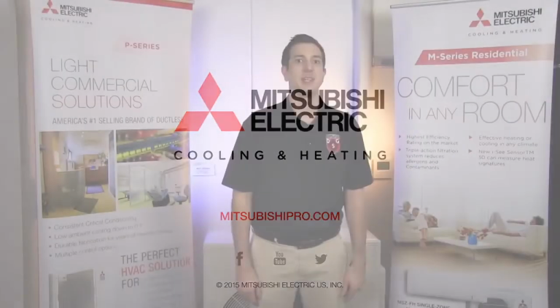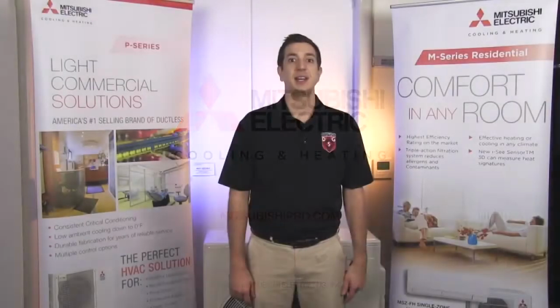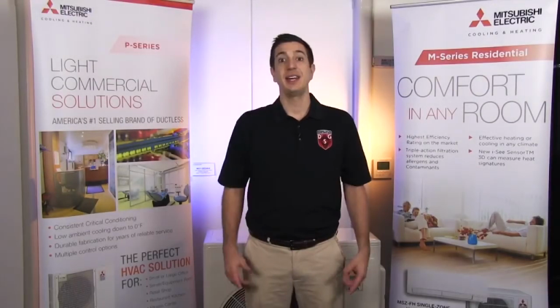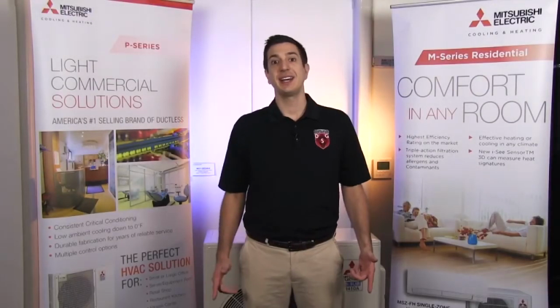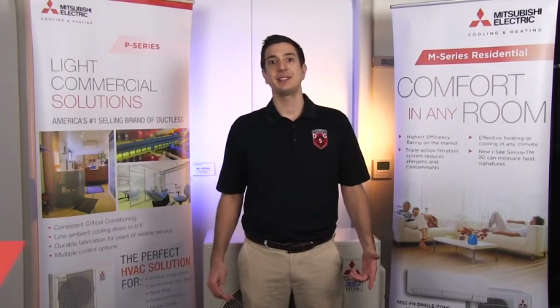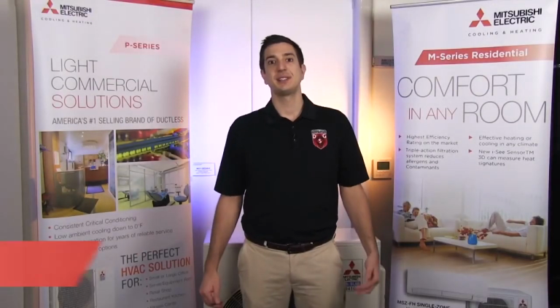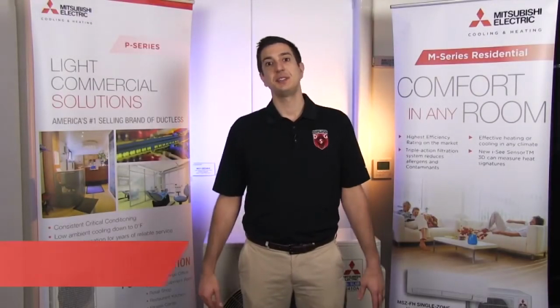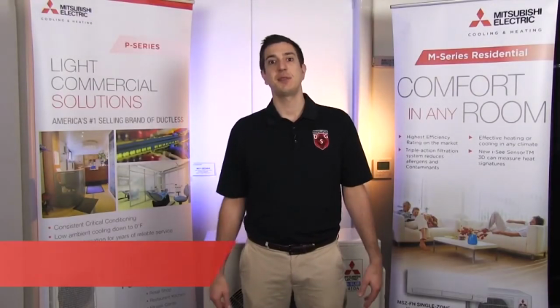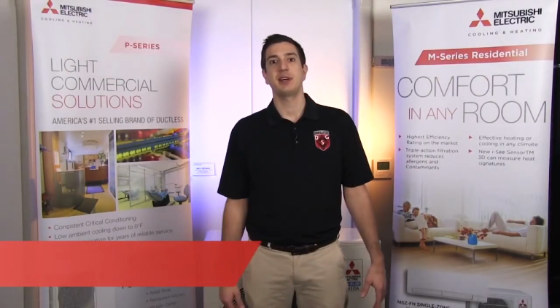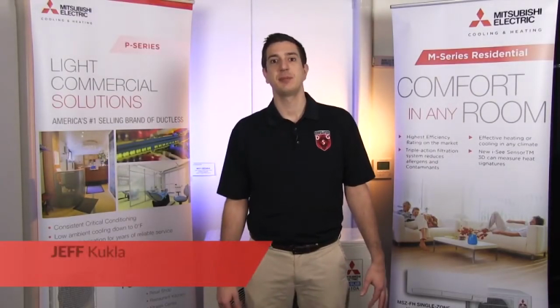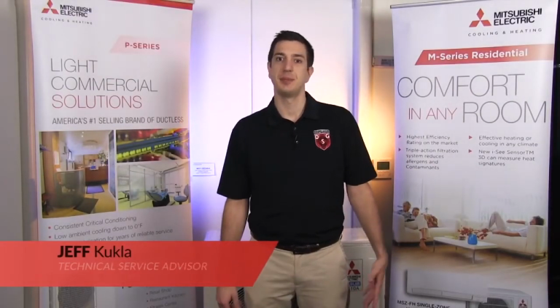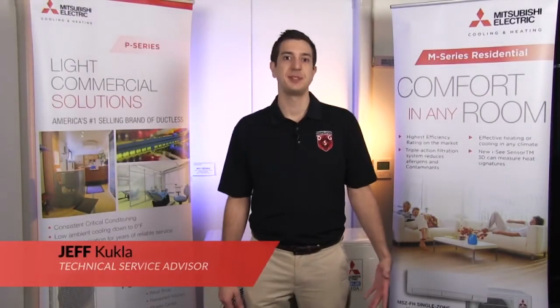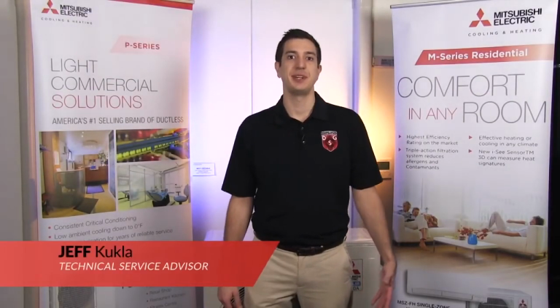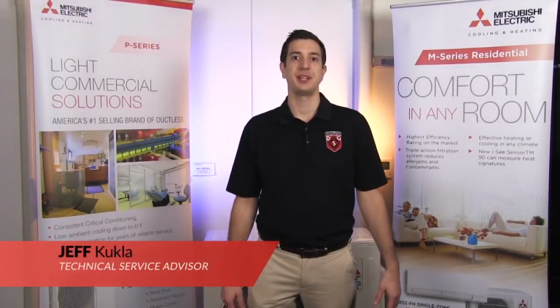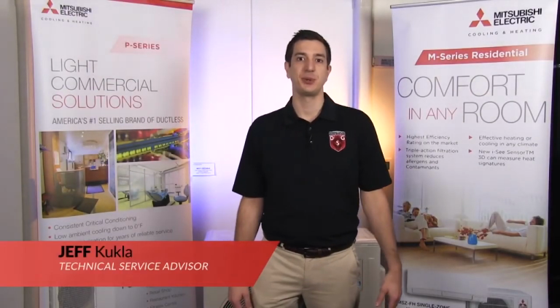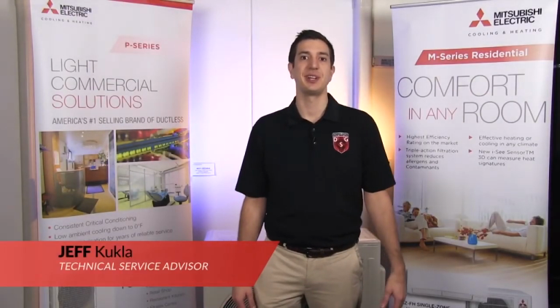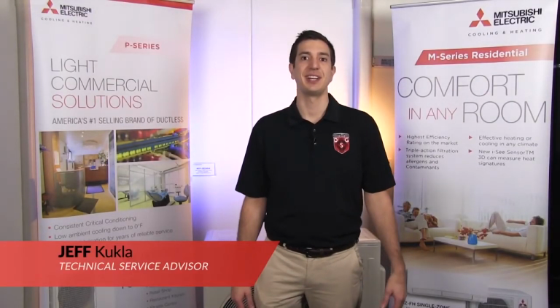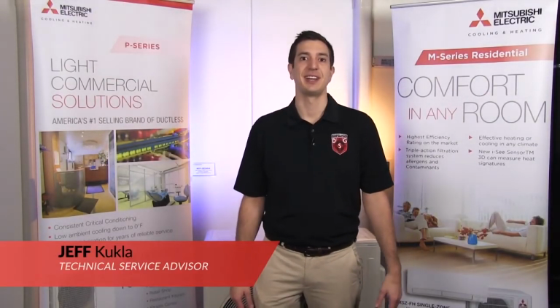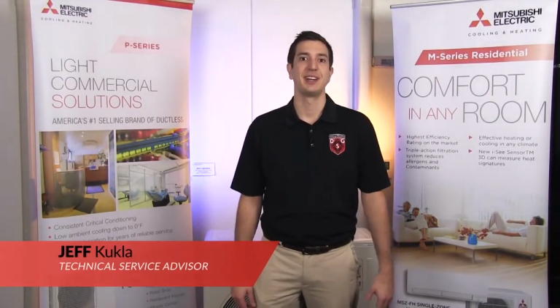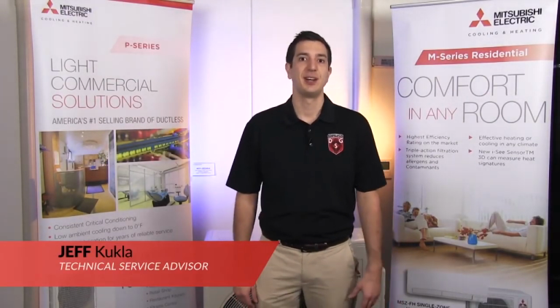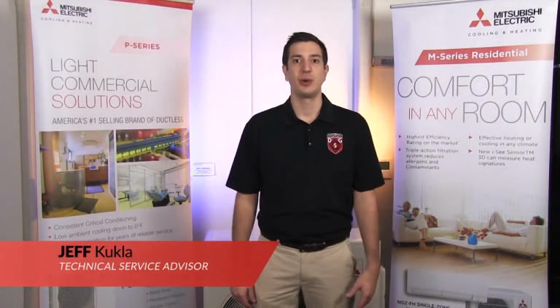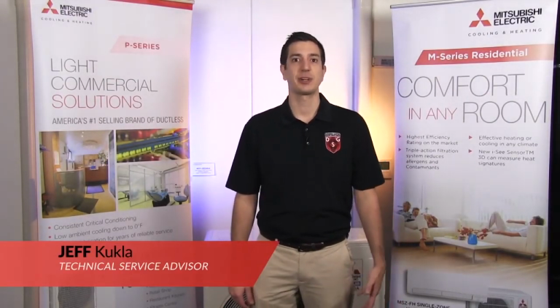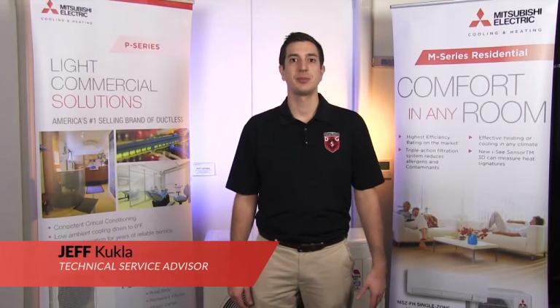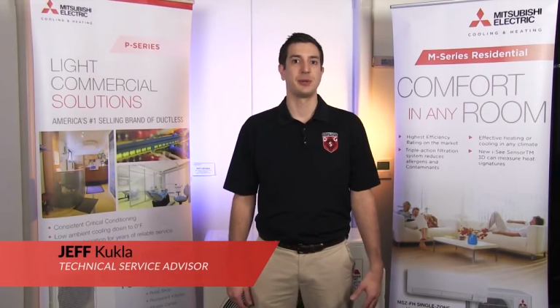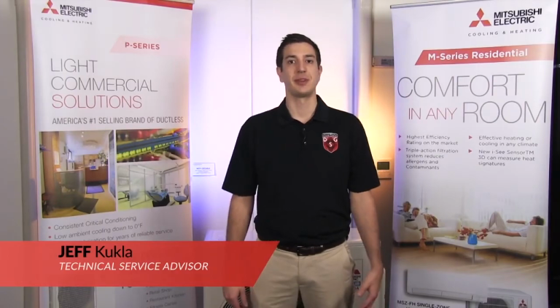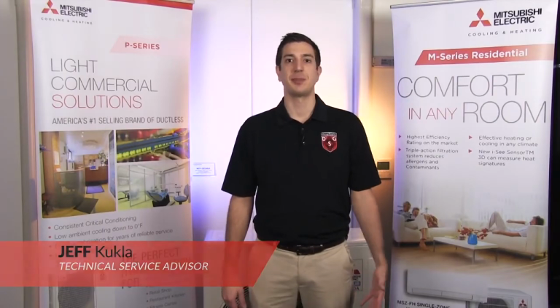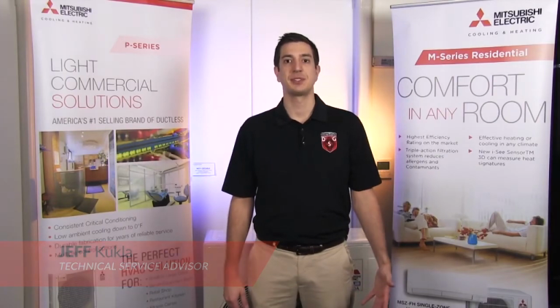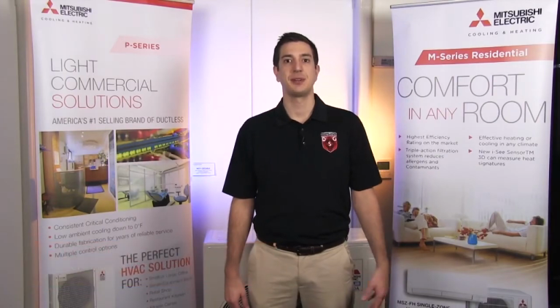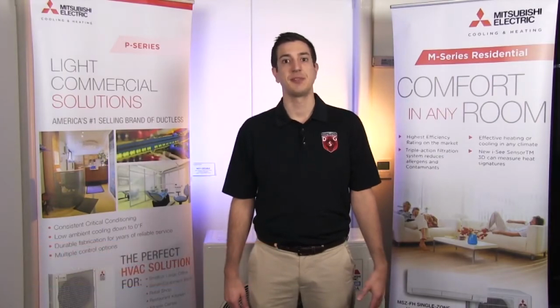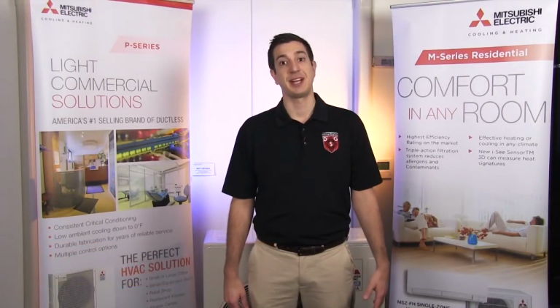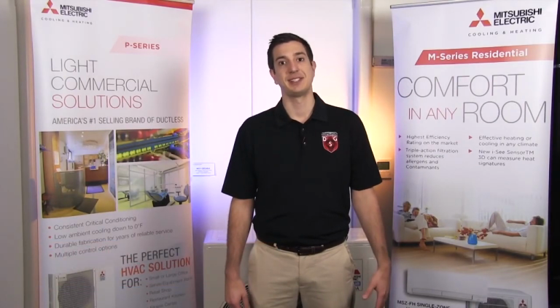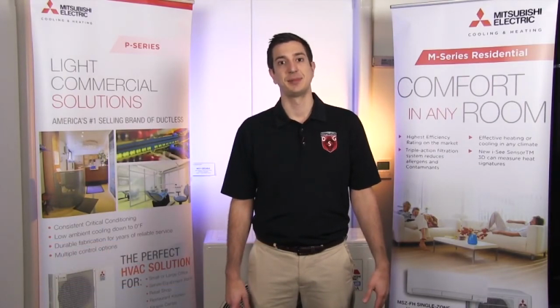Hey guys, Jeff here with Mitsubishi Cooling and Heating. Welcome to another episode of Tech Tips.